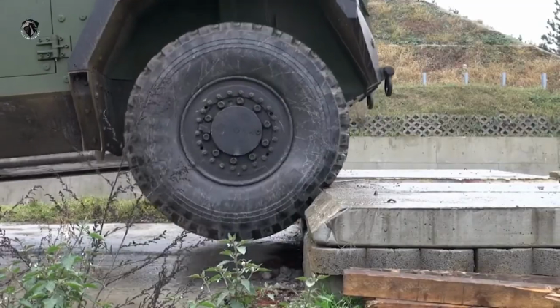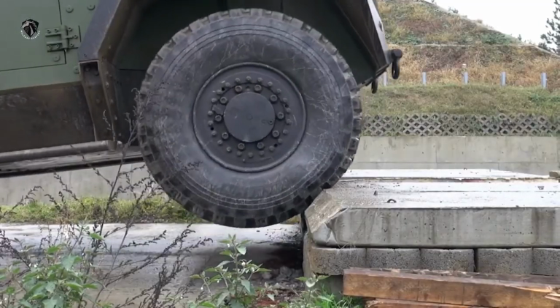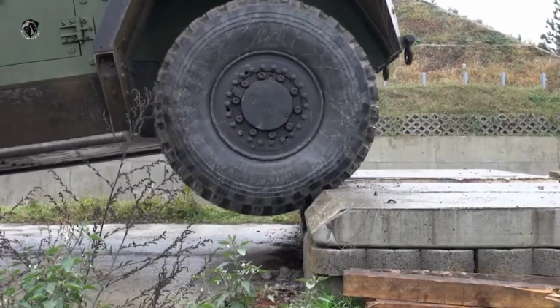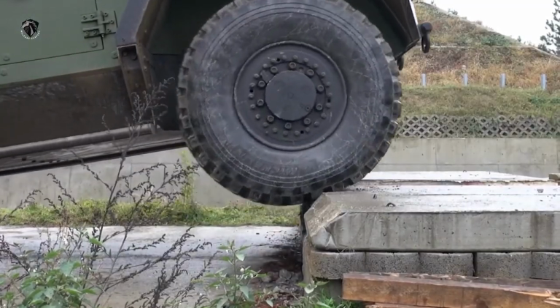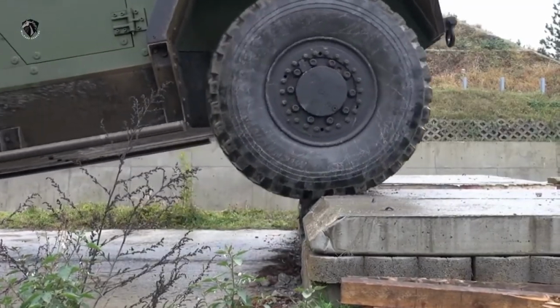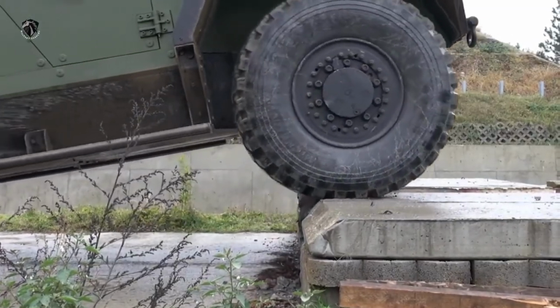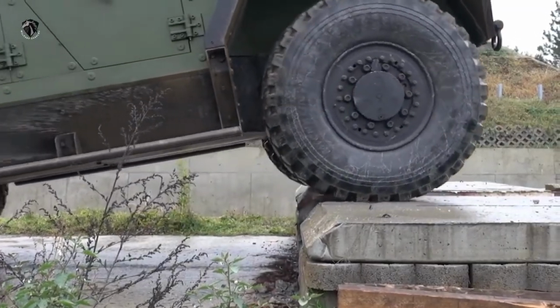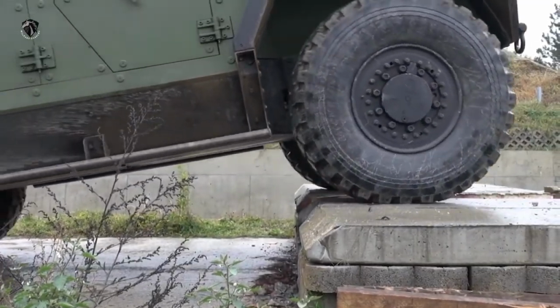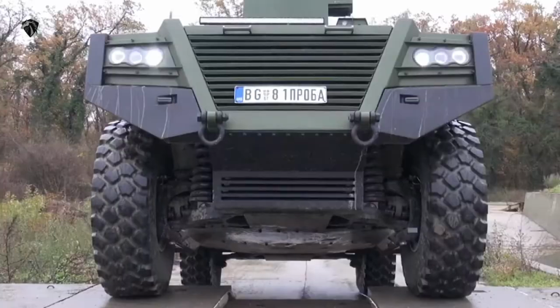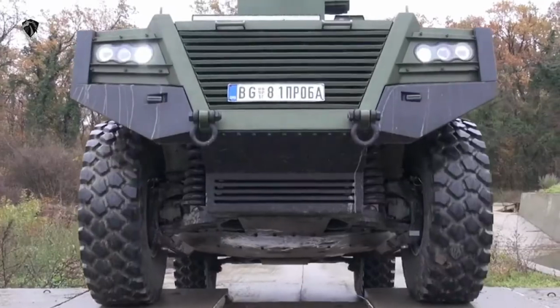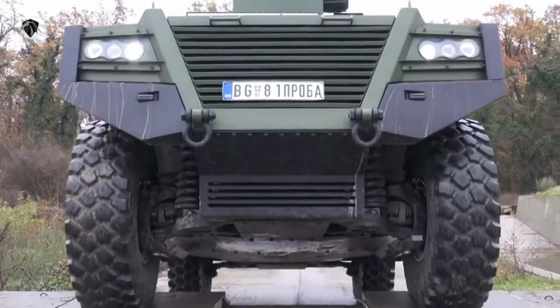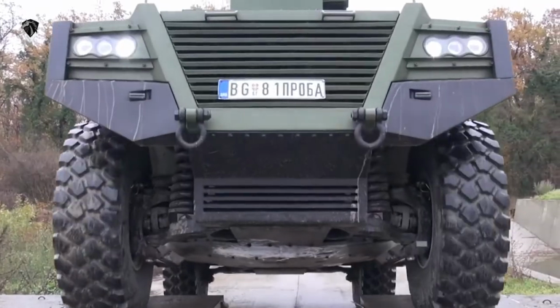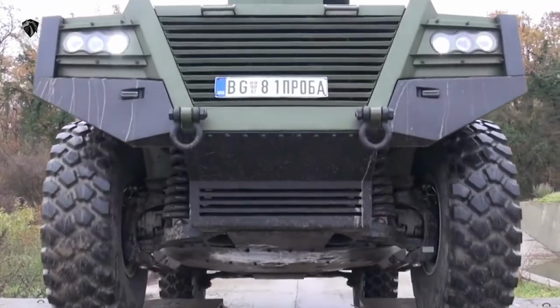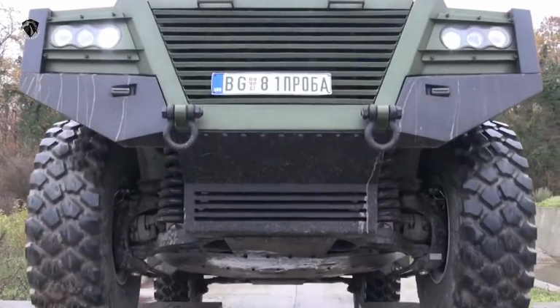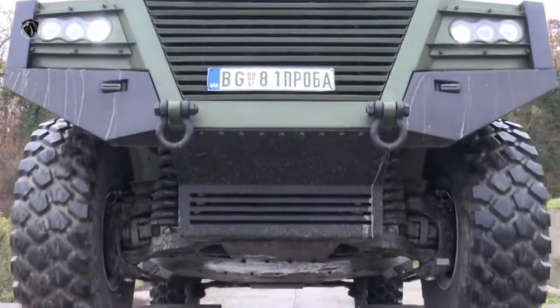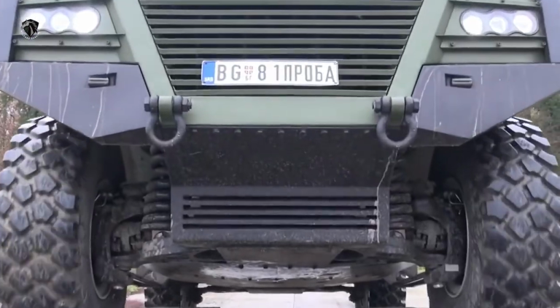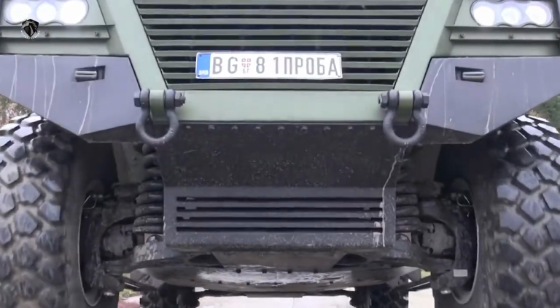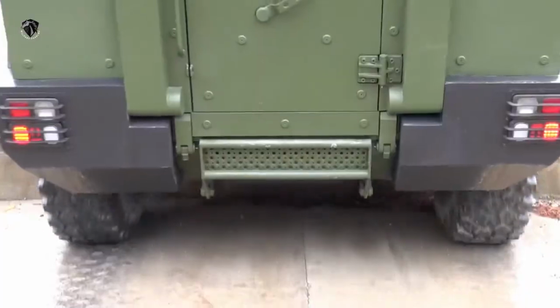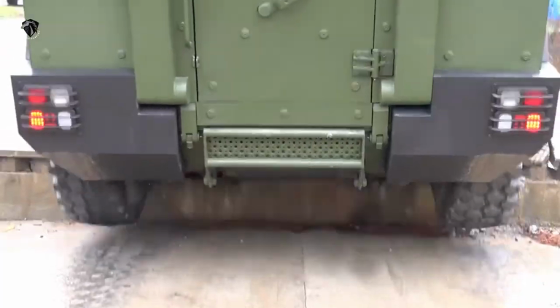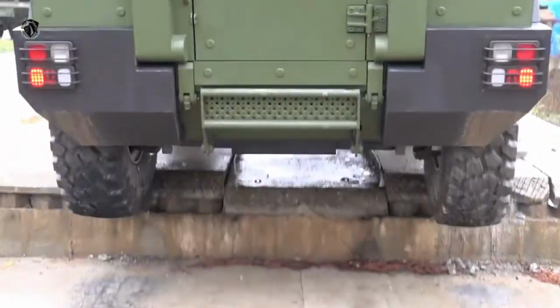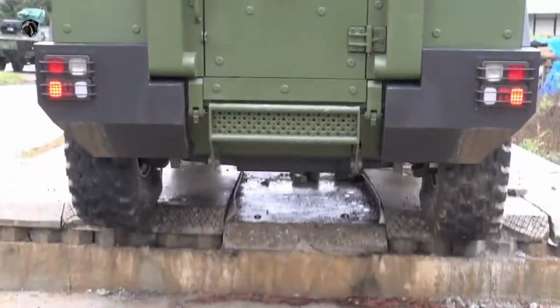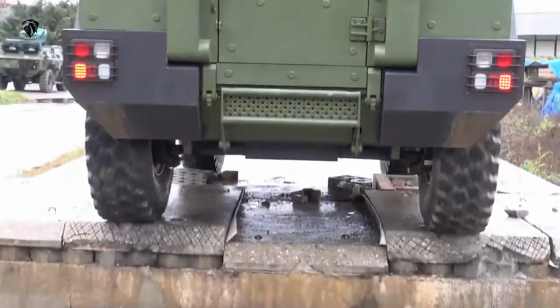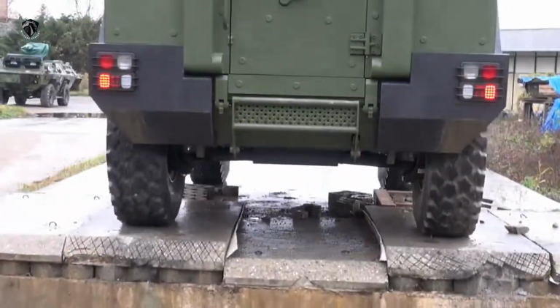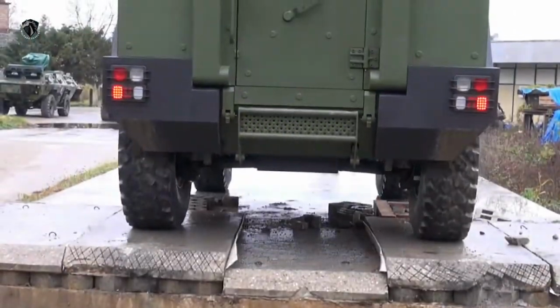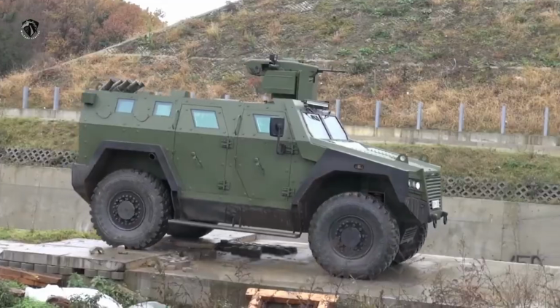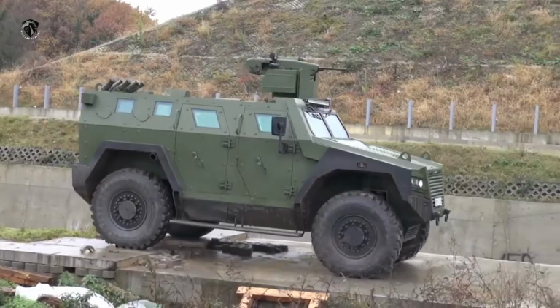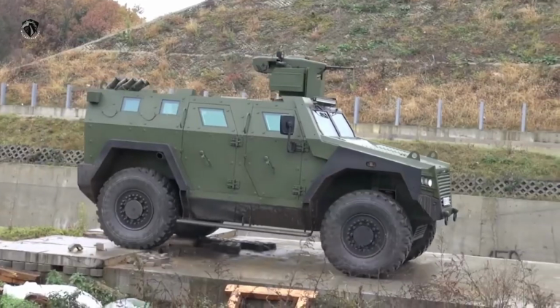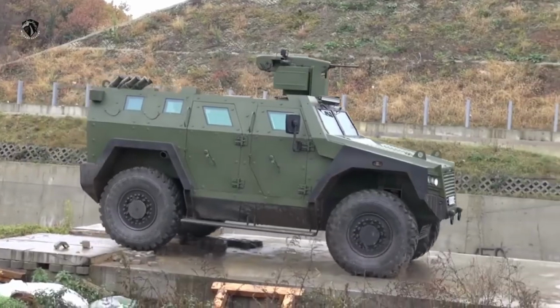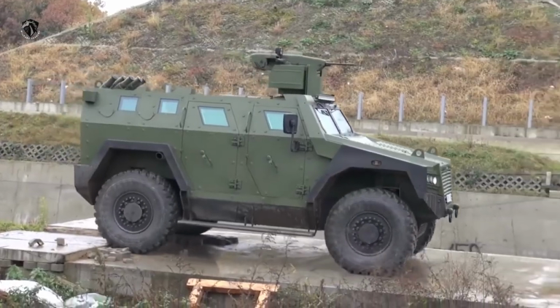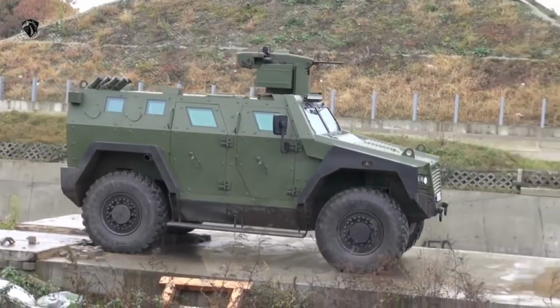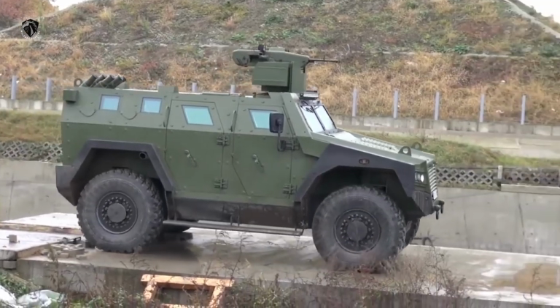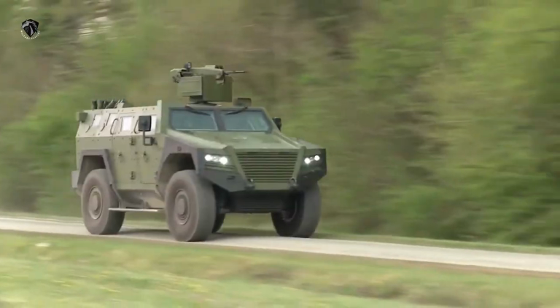The vehicle has 2 axle road wheels with independent suspension and hydraulic shock absorbers, offering high mobility and off-road performance.